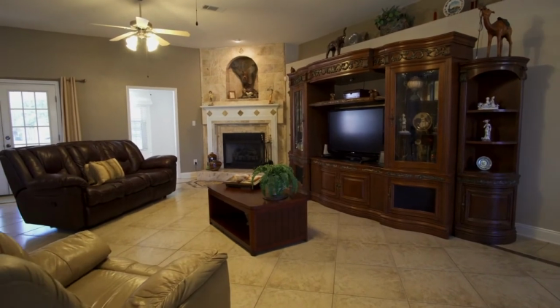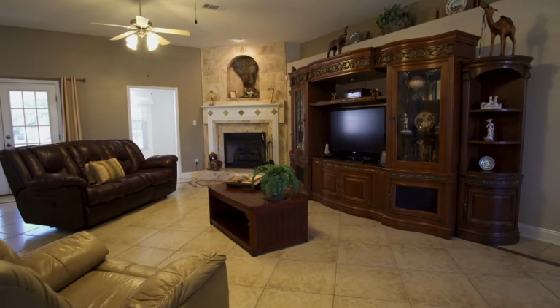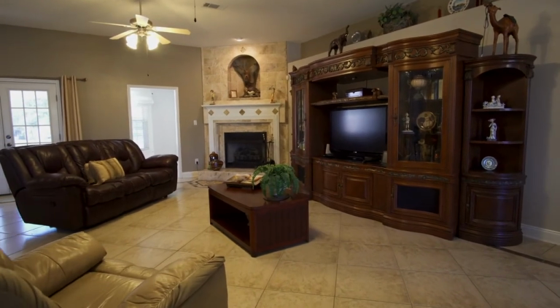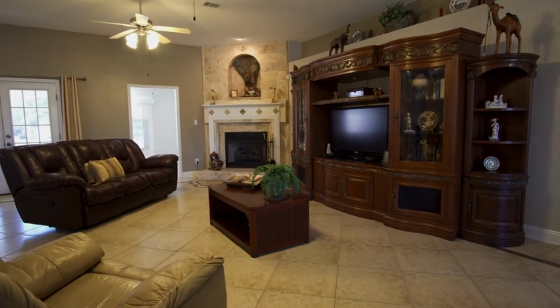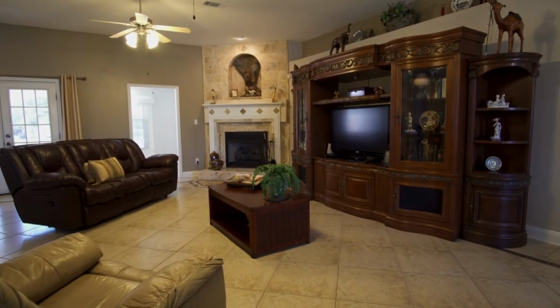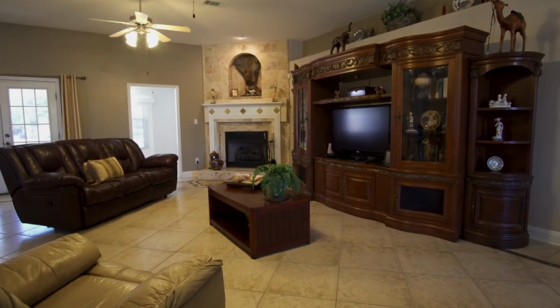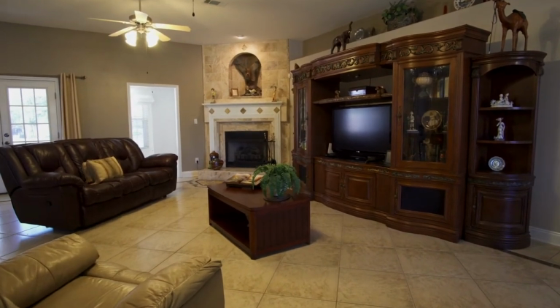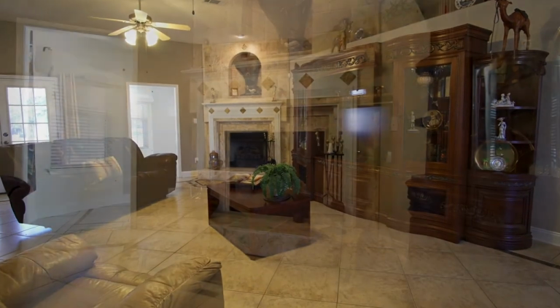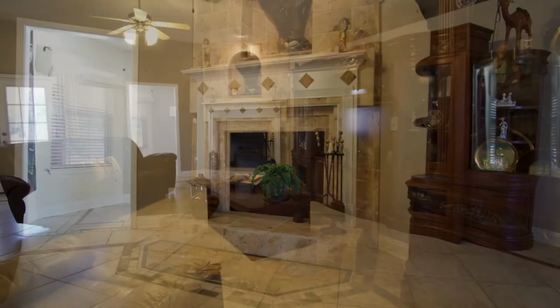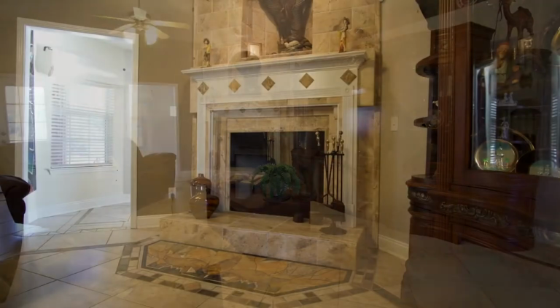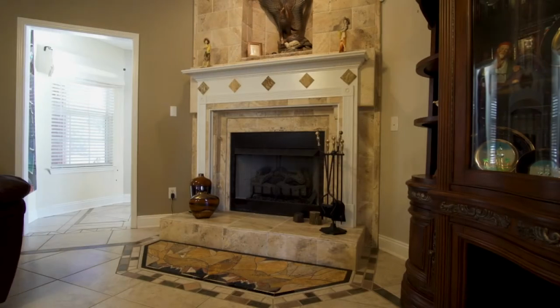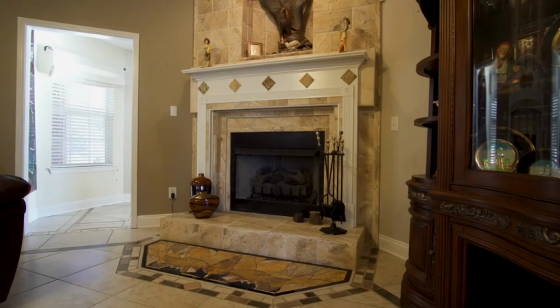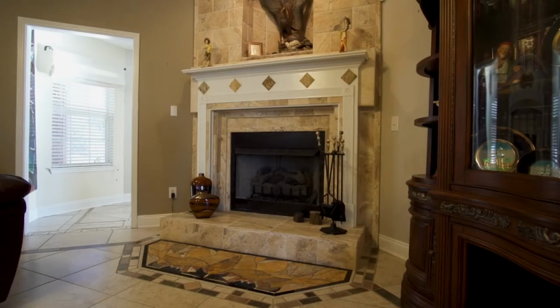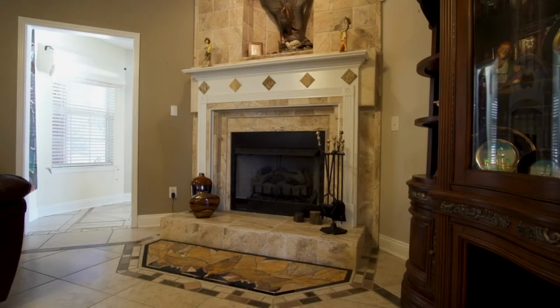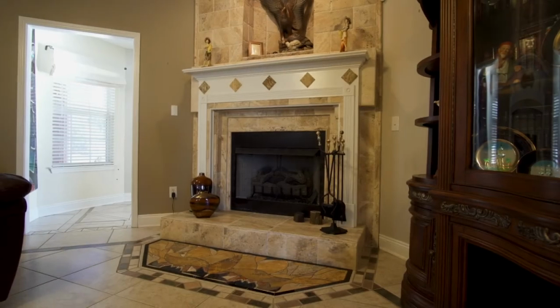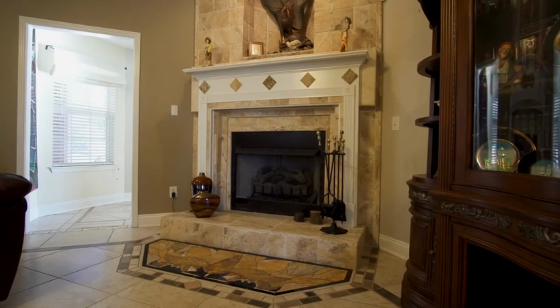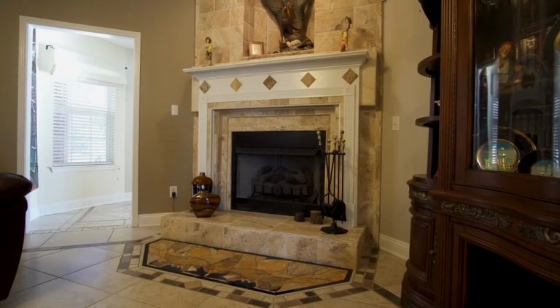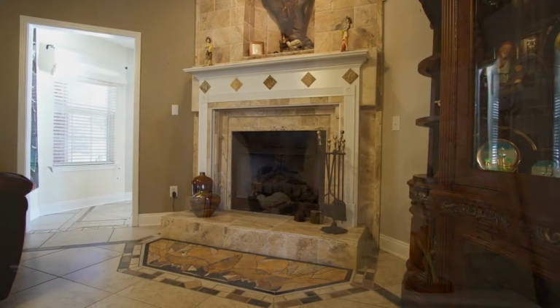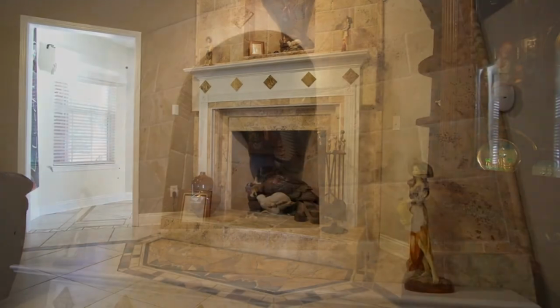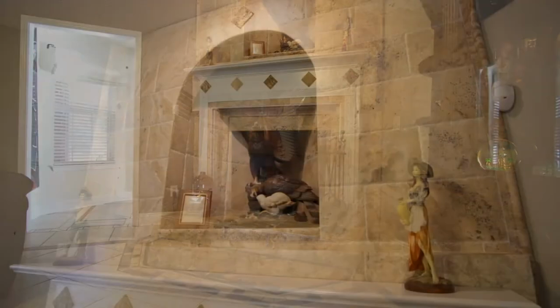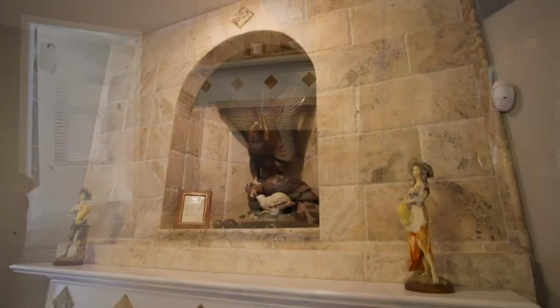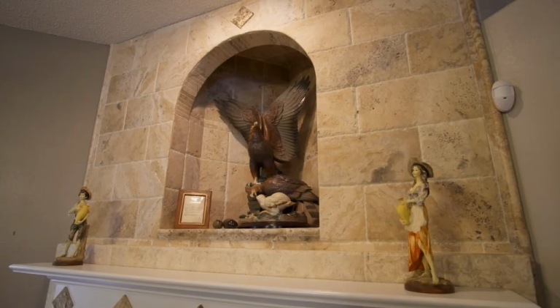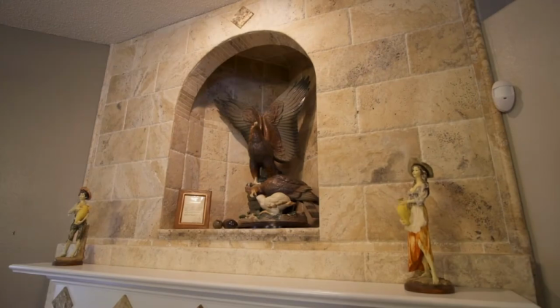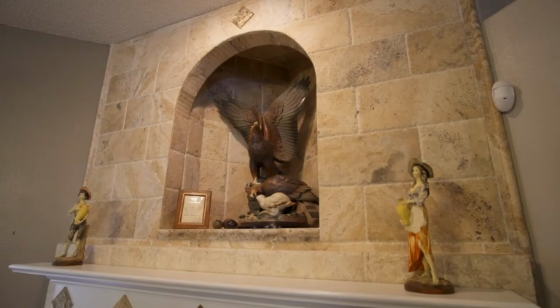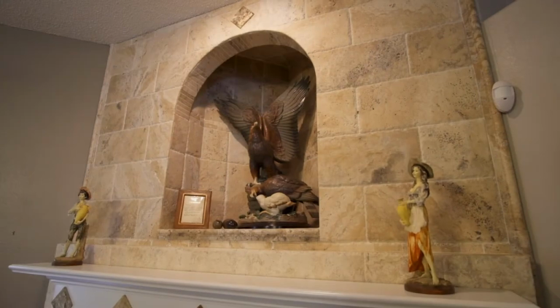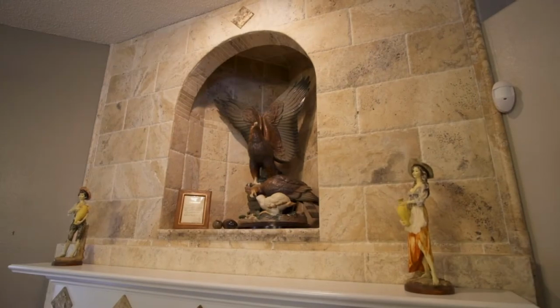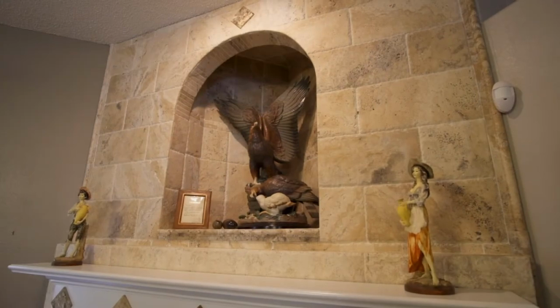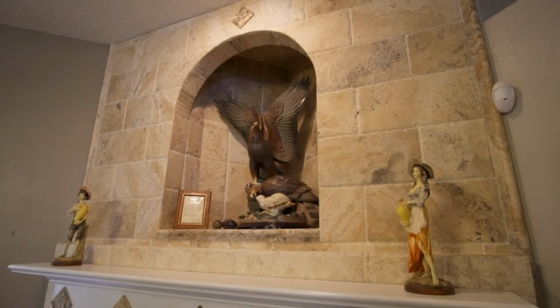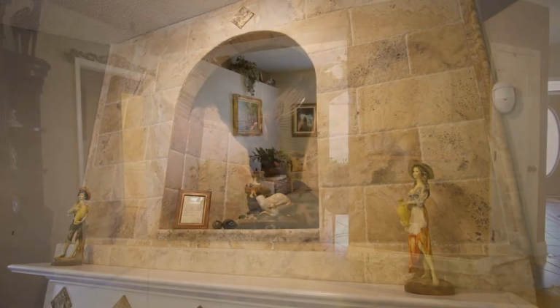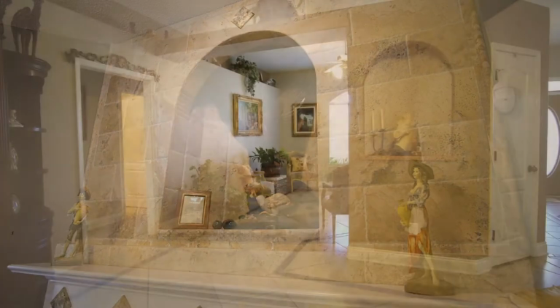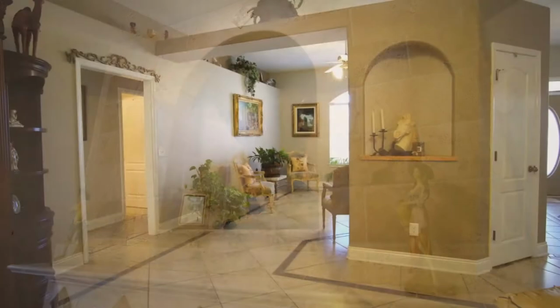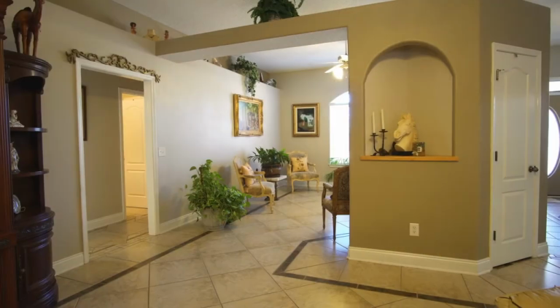The fireplace is custom with stone and granite from Stone Age.